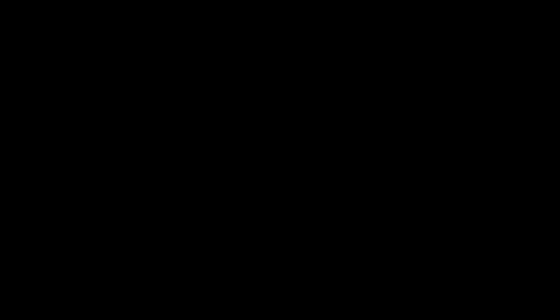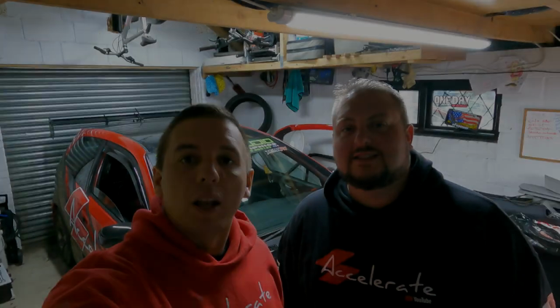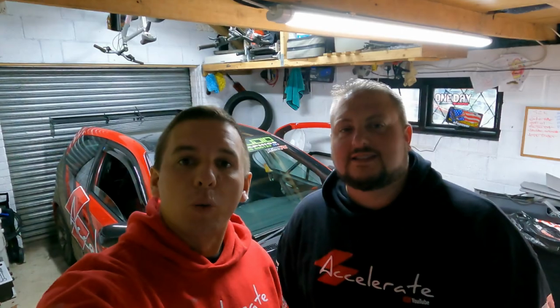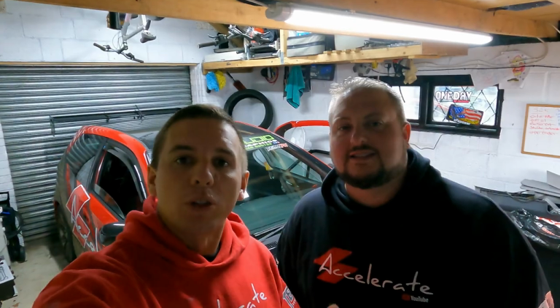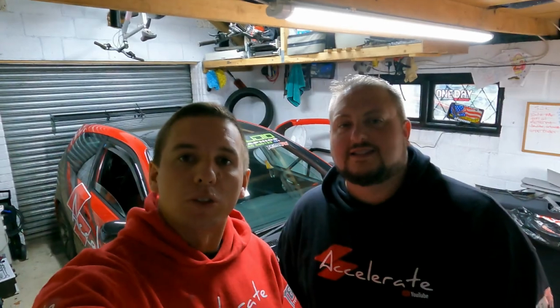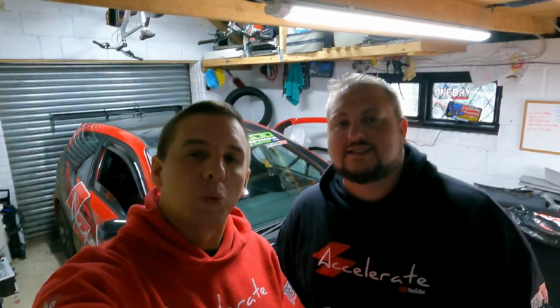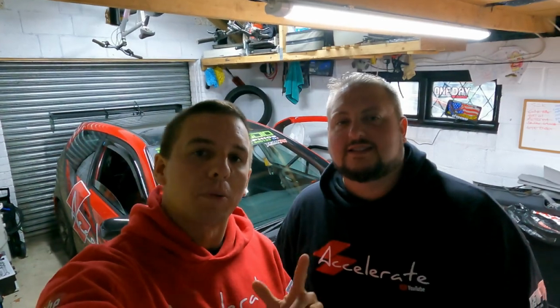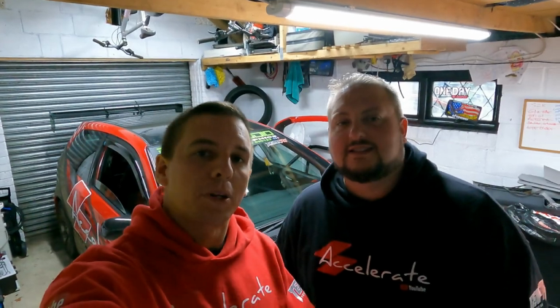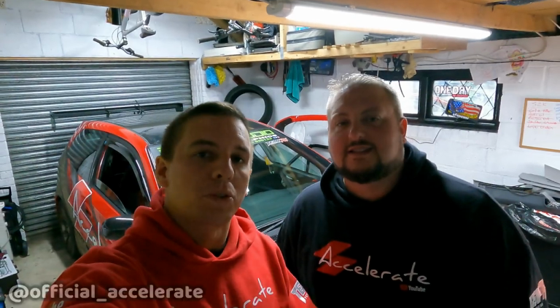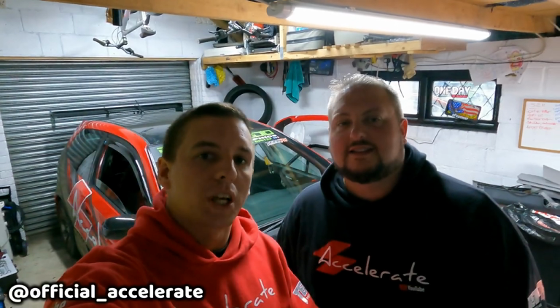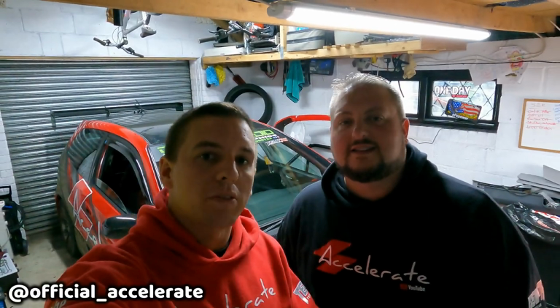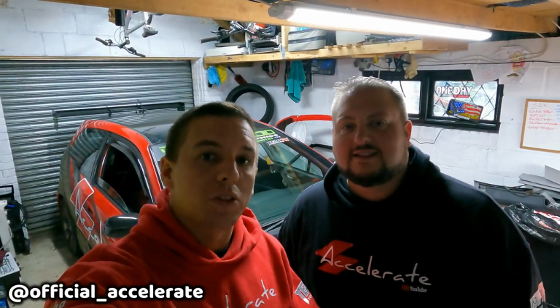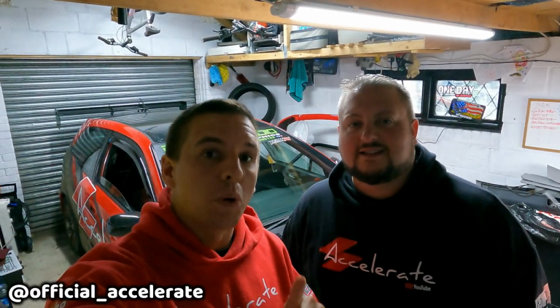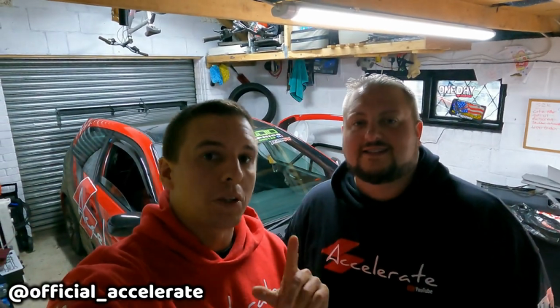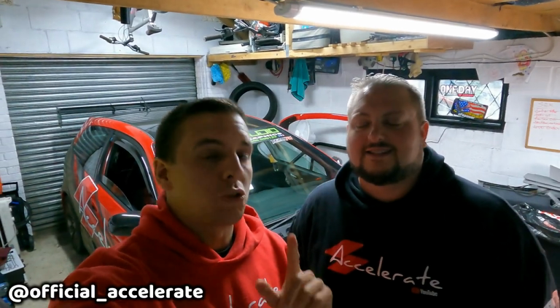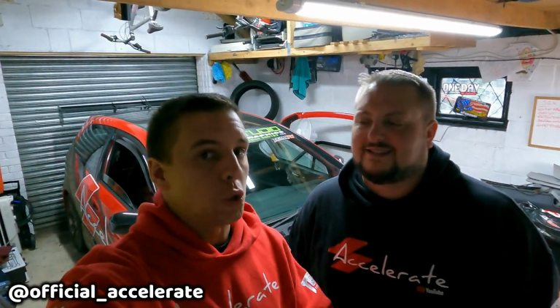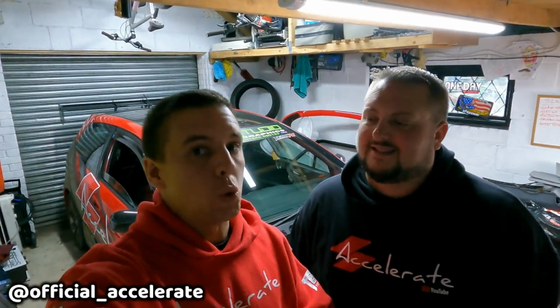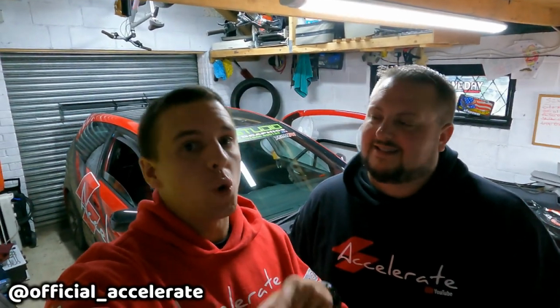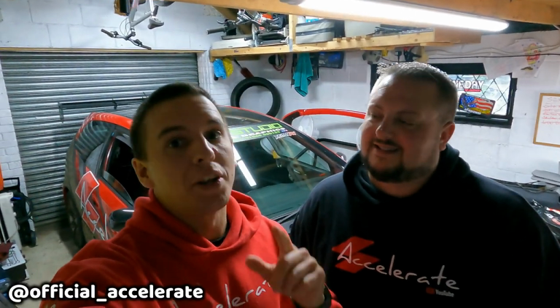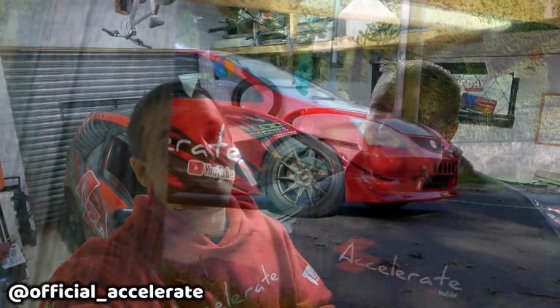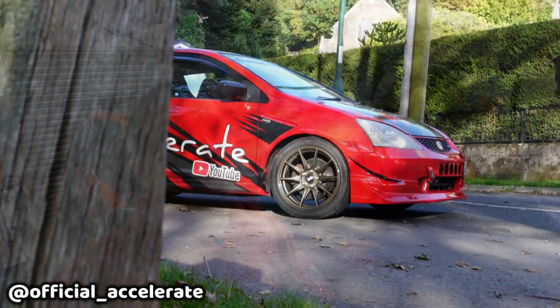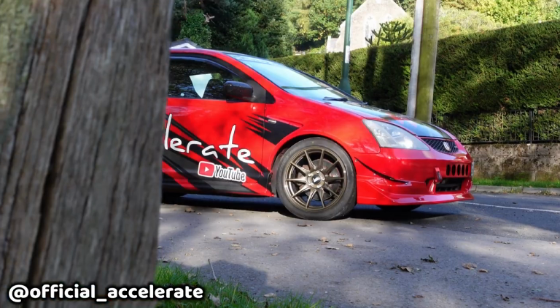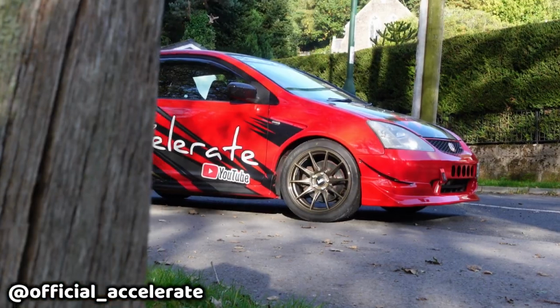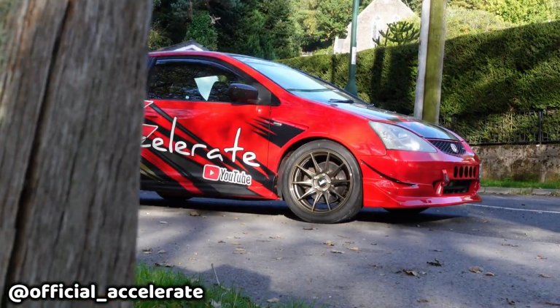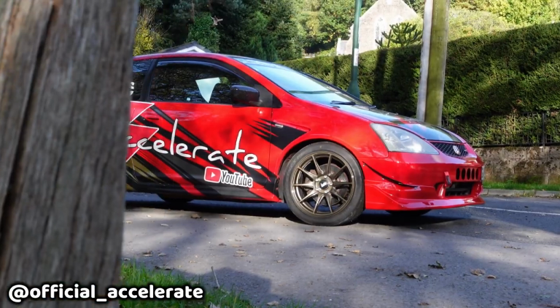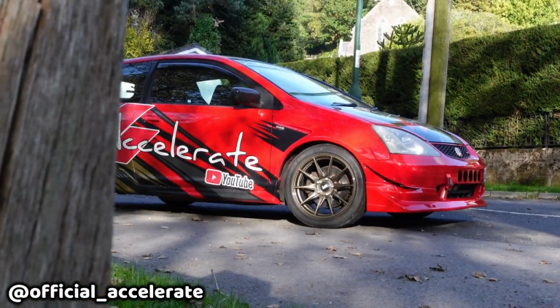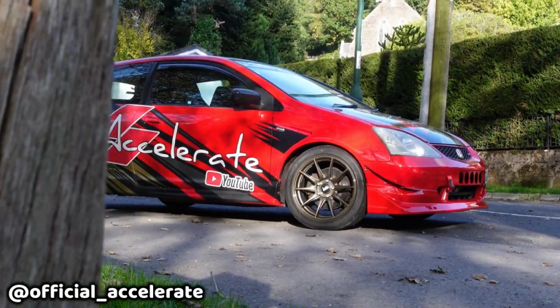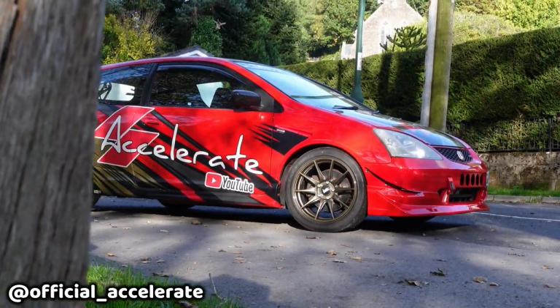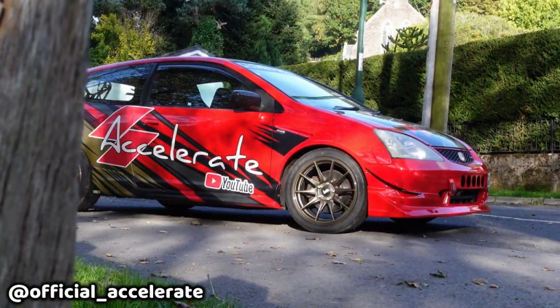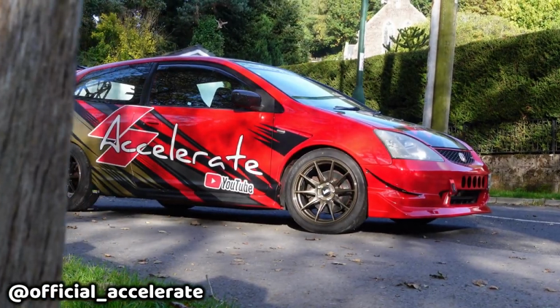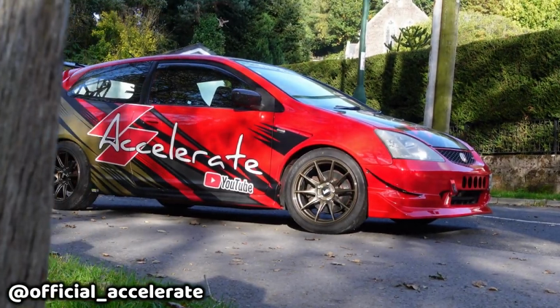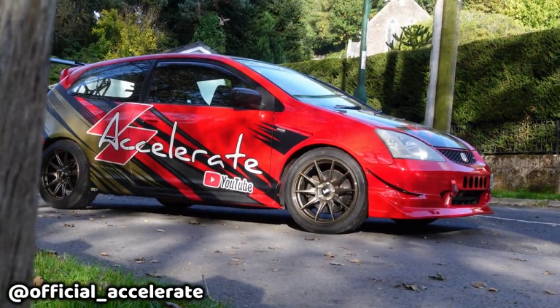Hello world. Welcome back to Accelerate, and welcome to another video on the Accelerate EP3.